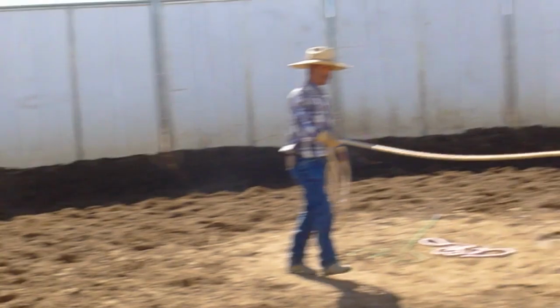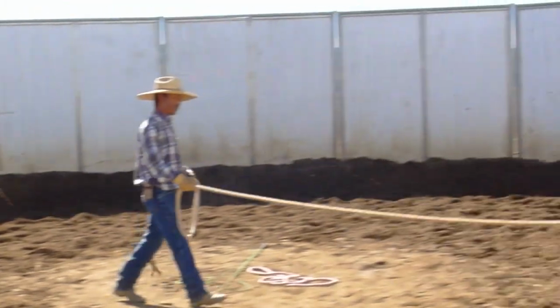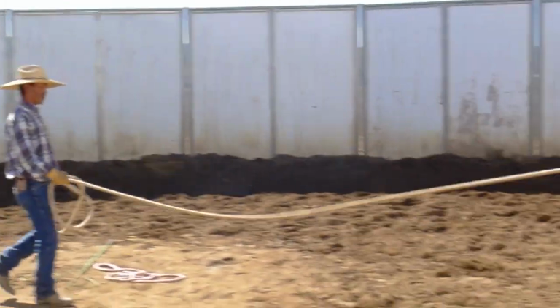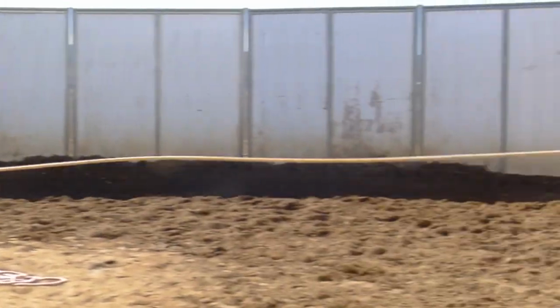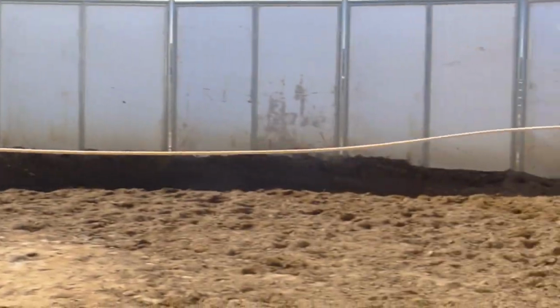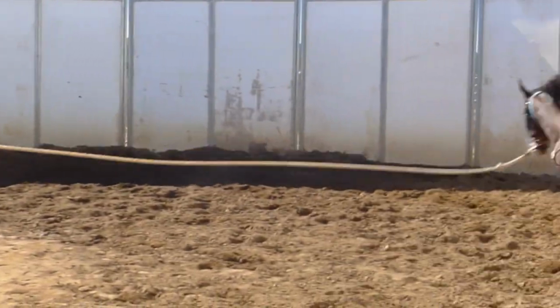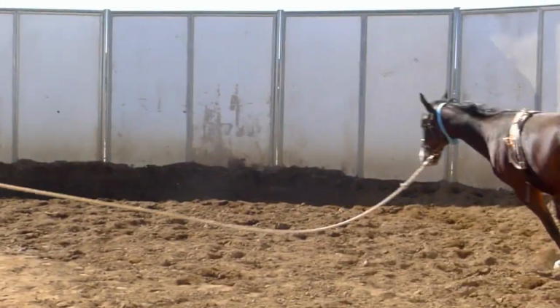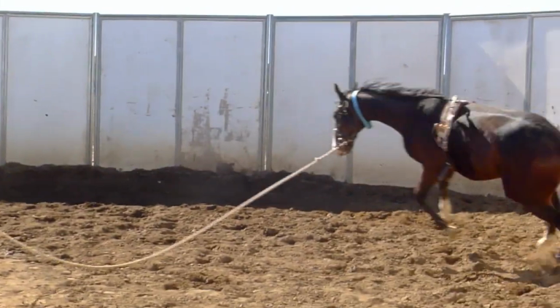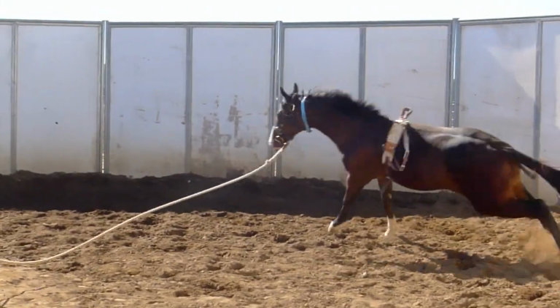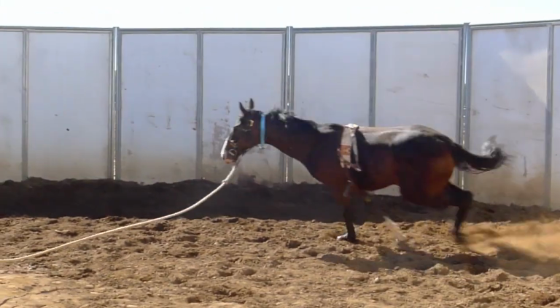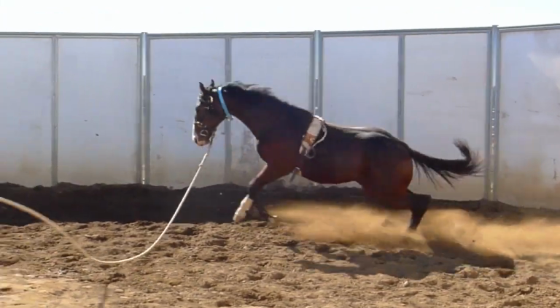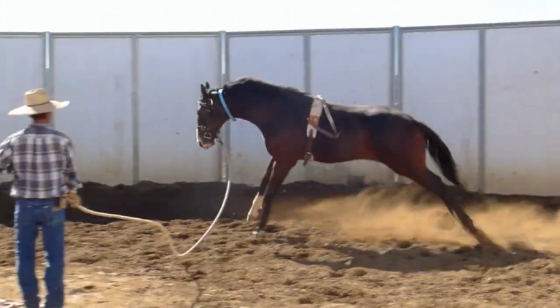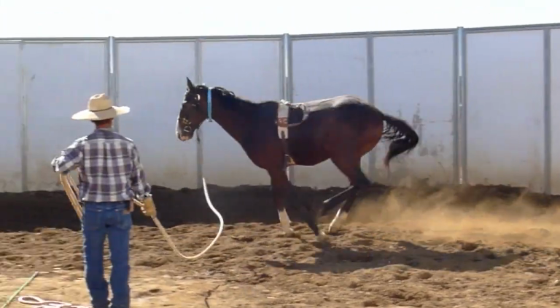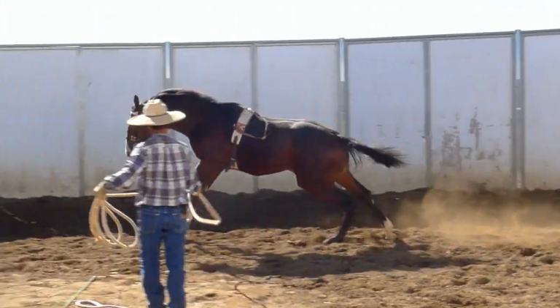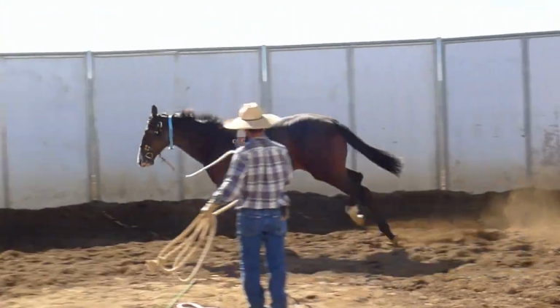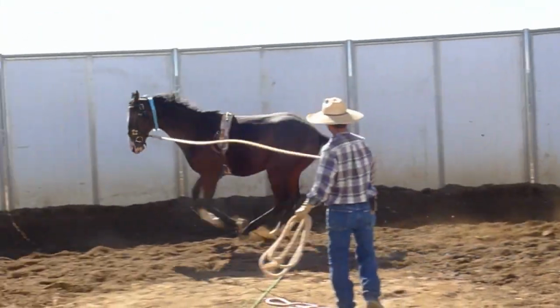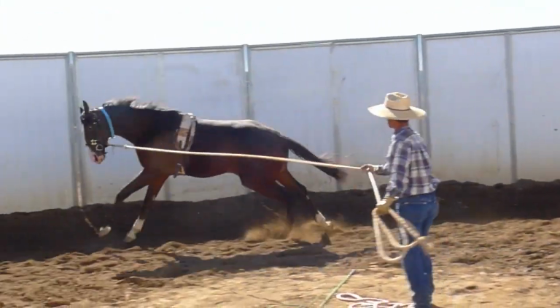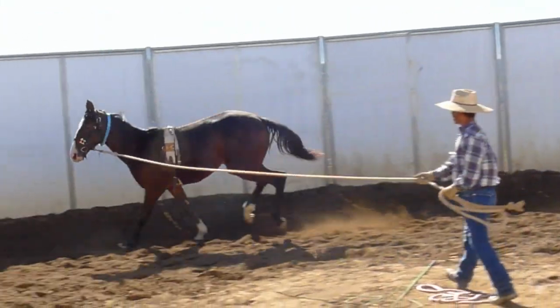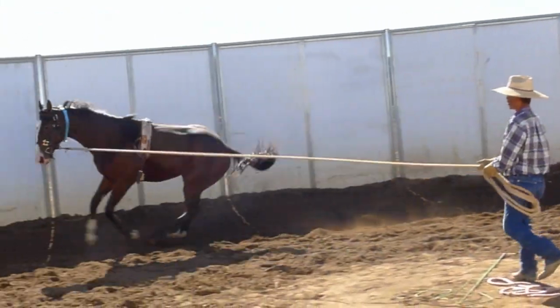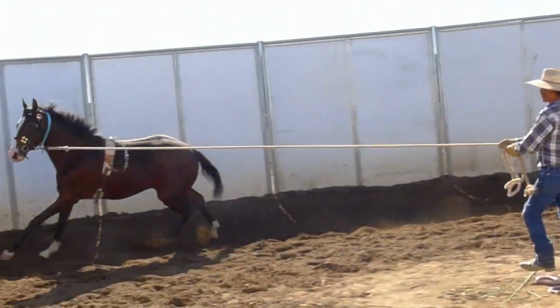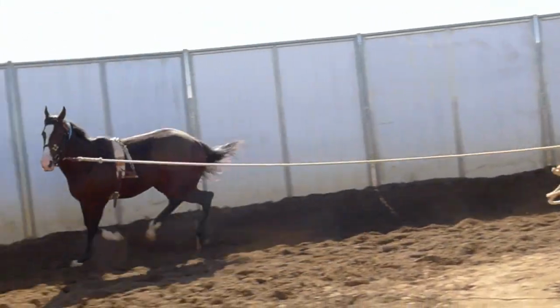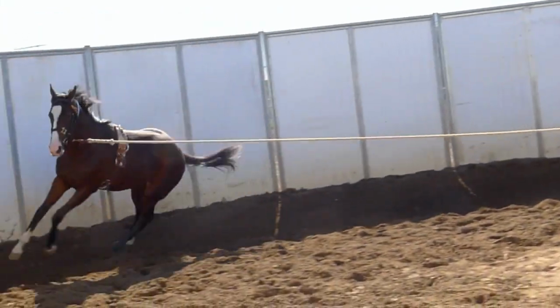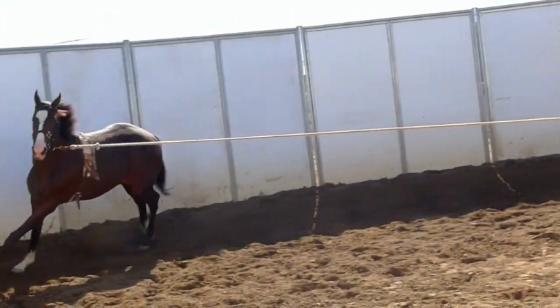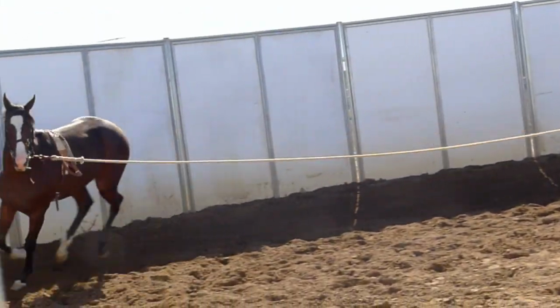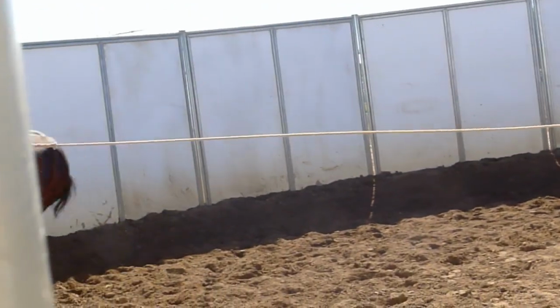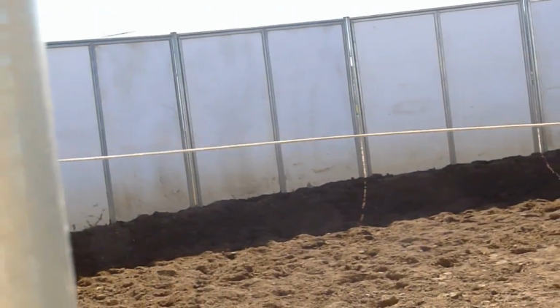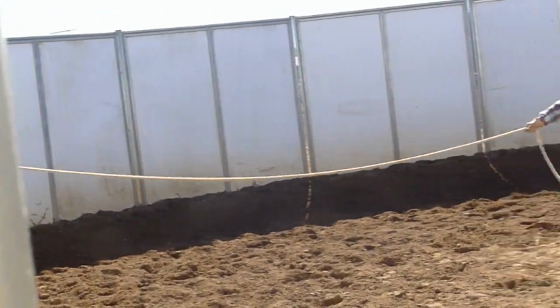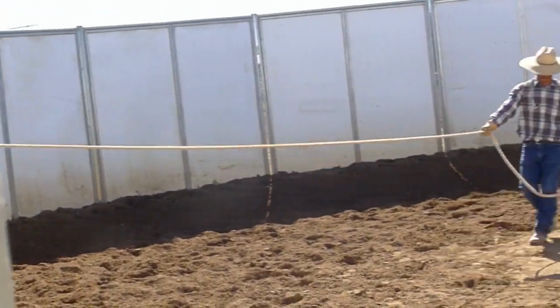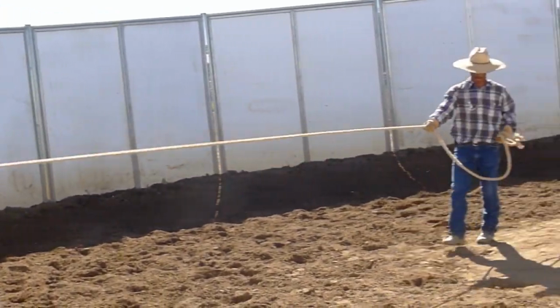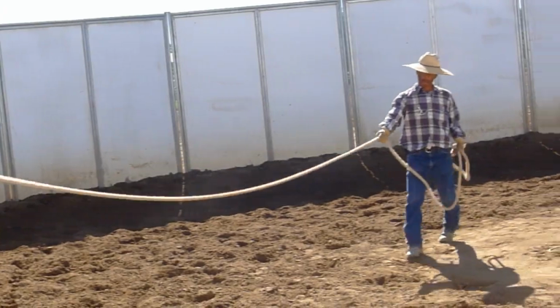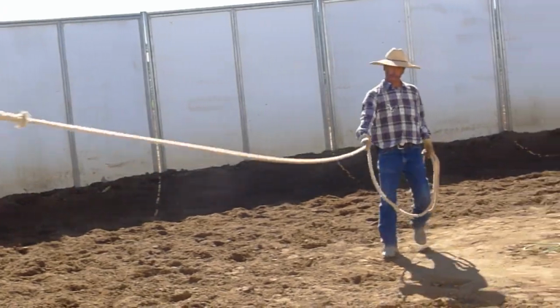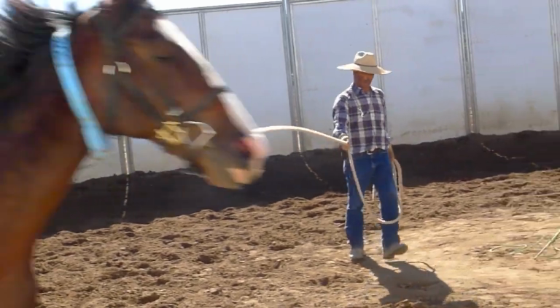And just to keep everyone on our toes, he gets into a little bit of bucking and kicking there, but nothing too serious.